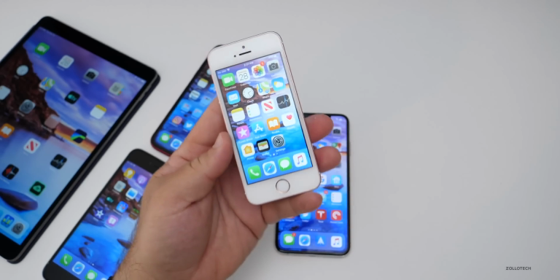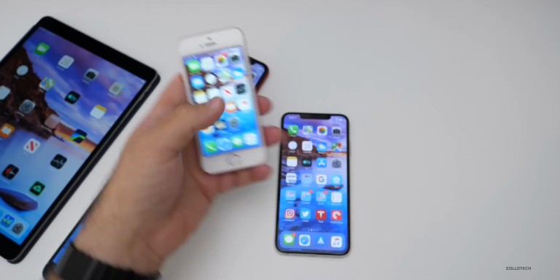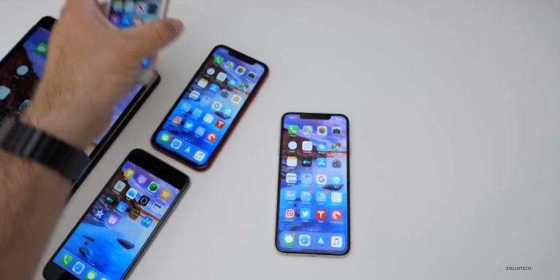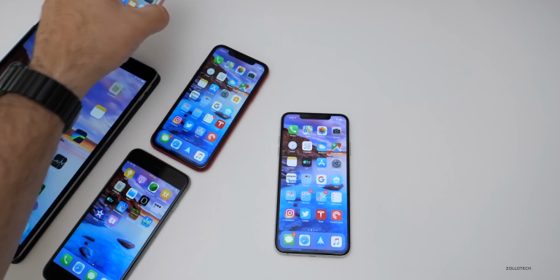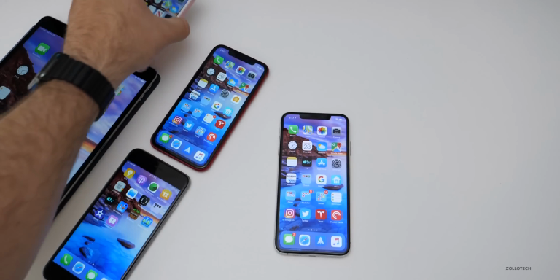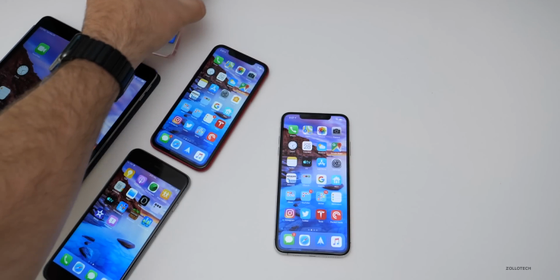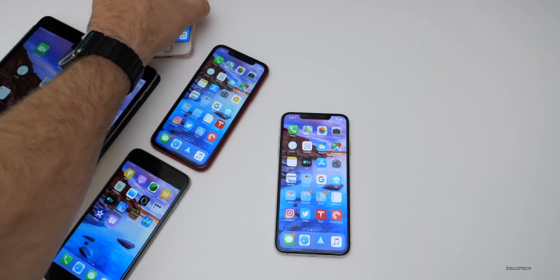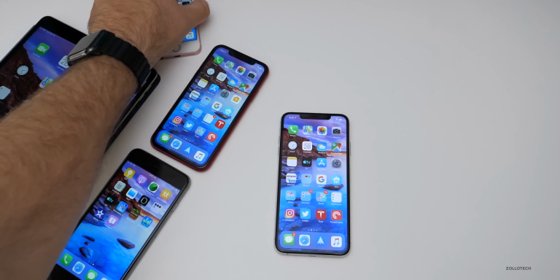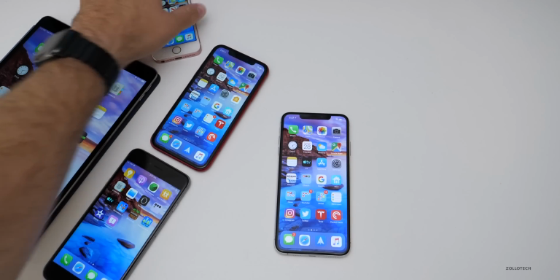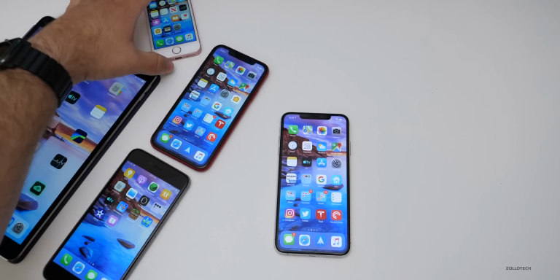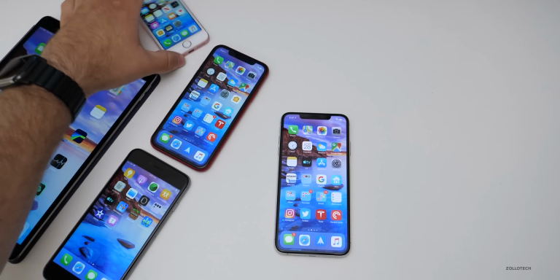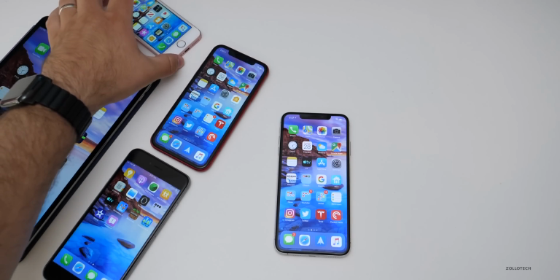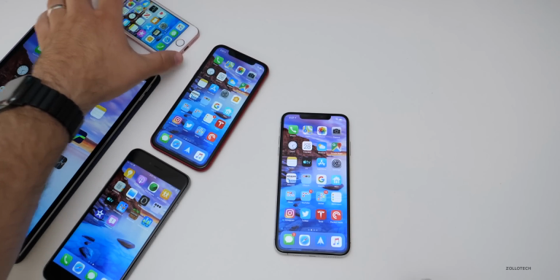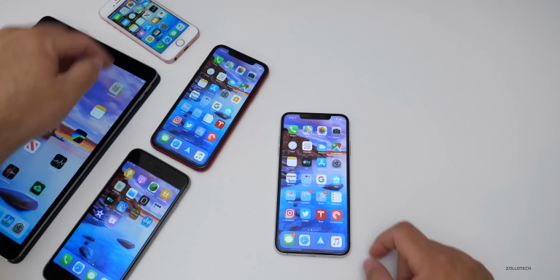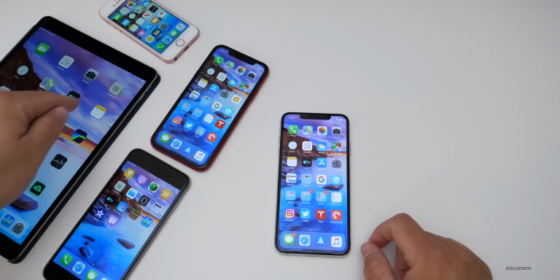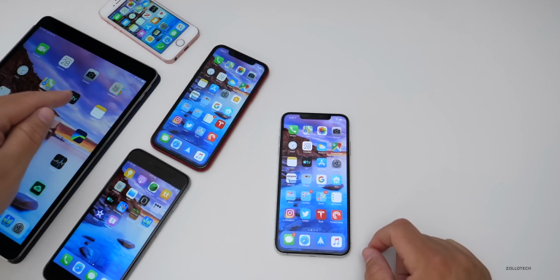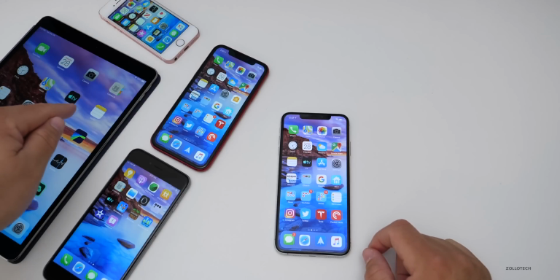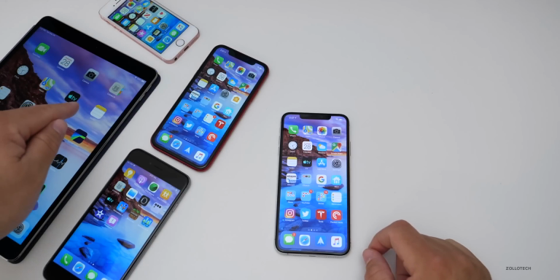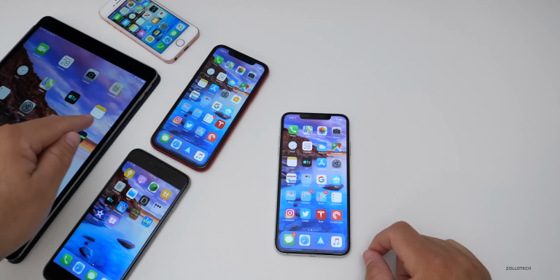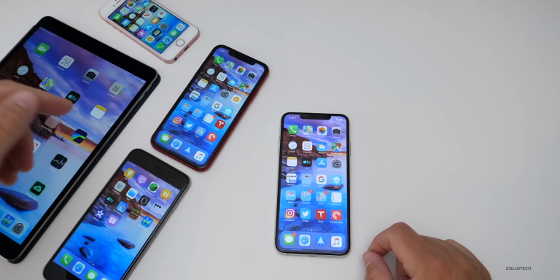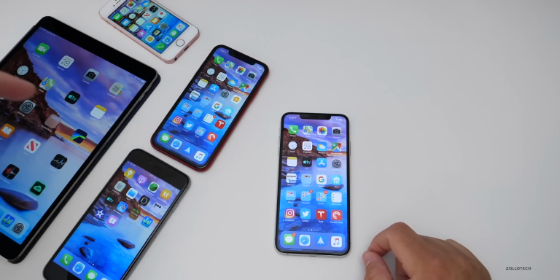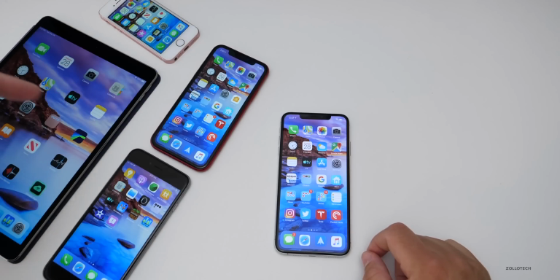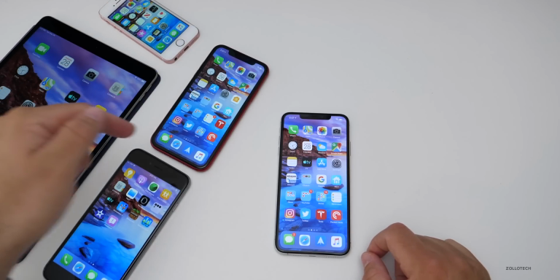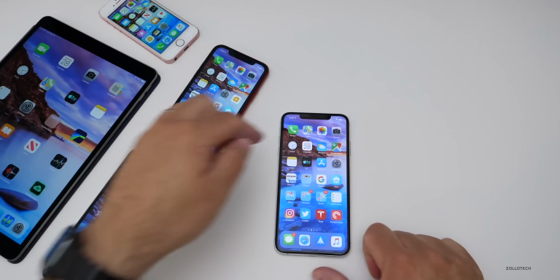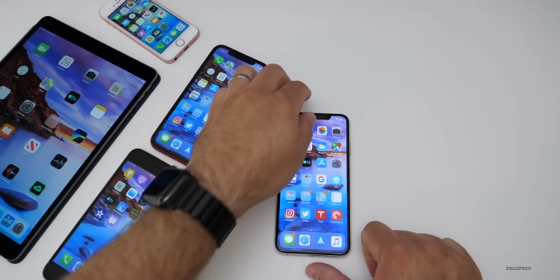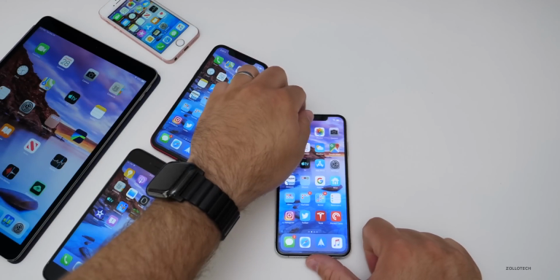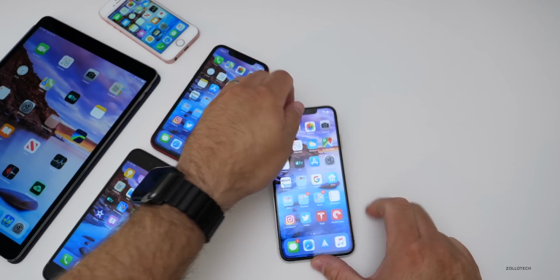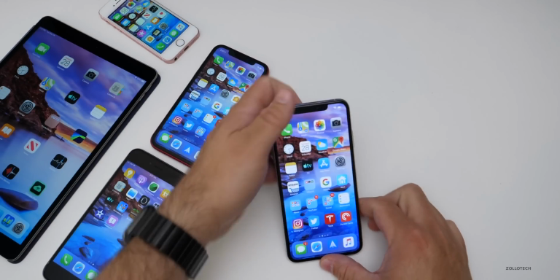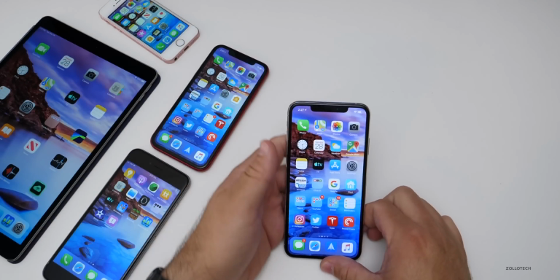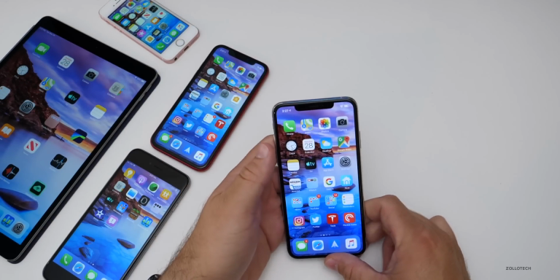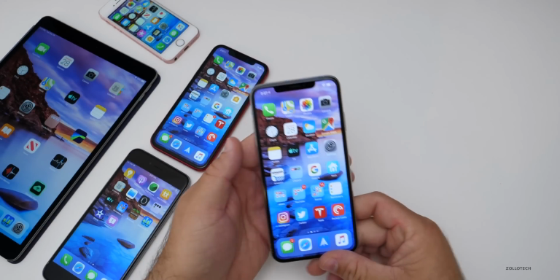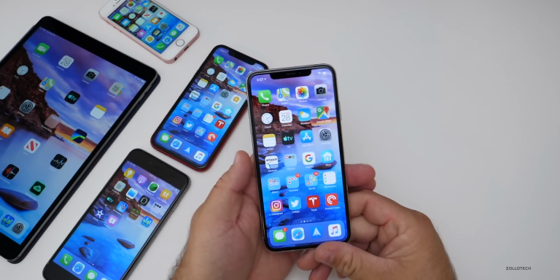When it comes to other devices, I don't see anything new with the iPad, but I expect big changes with iOS 13 on the iPad.